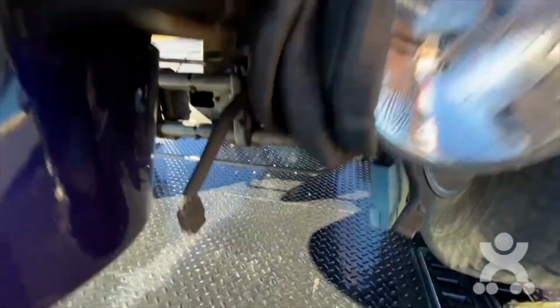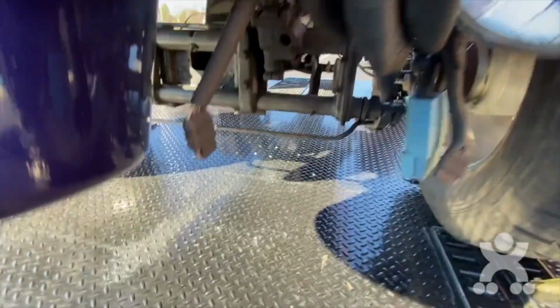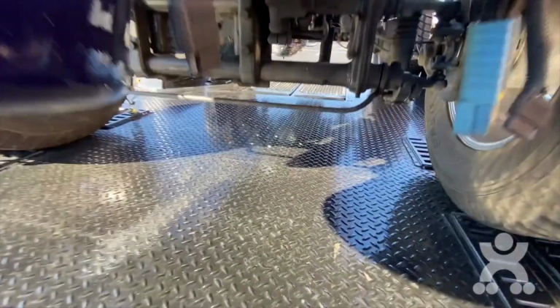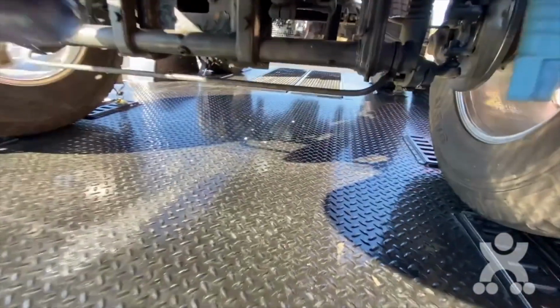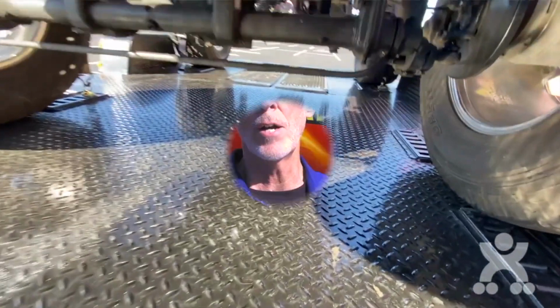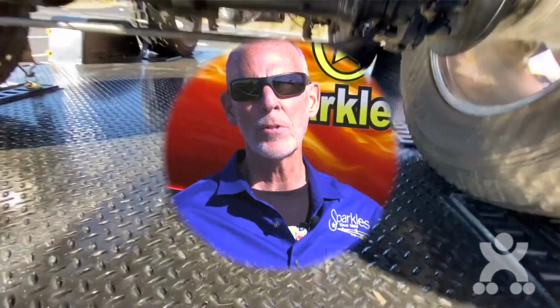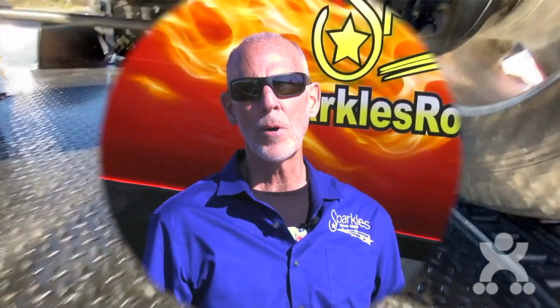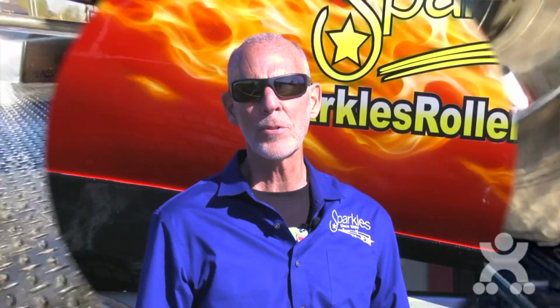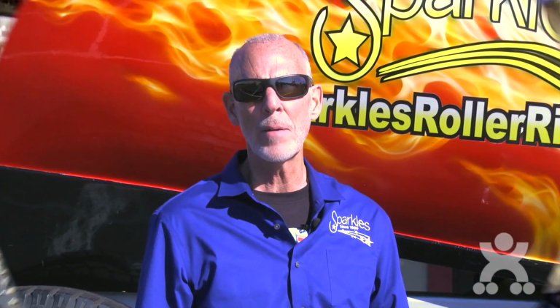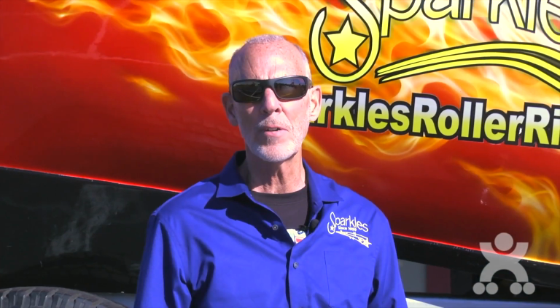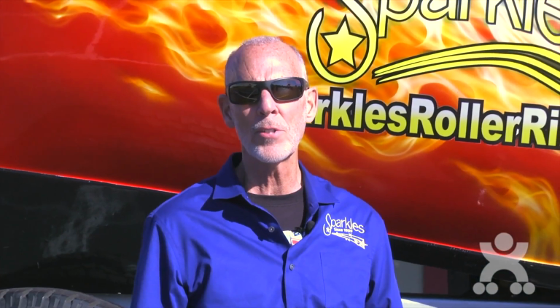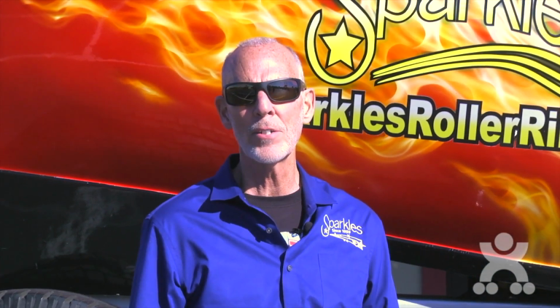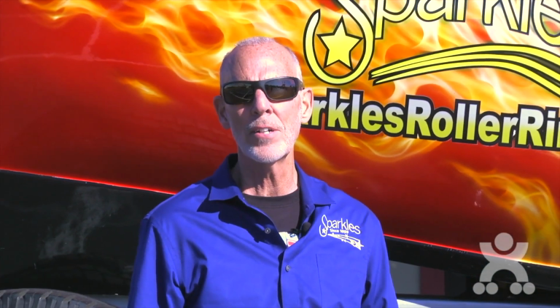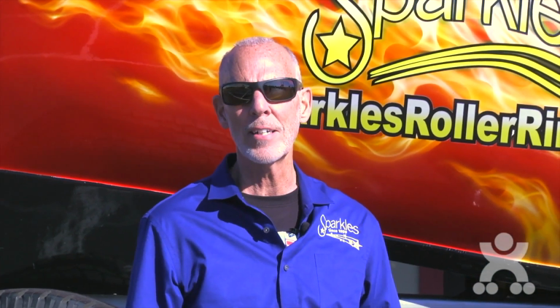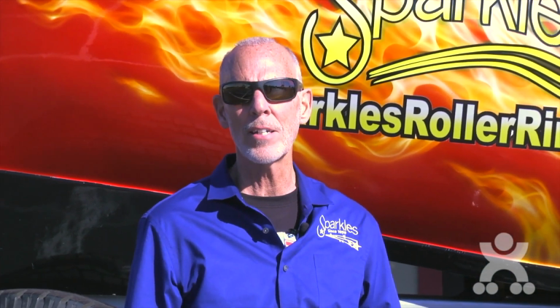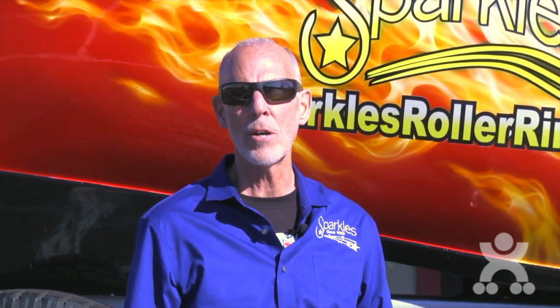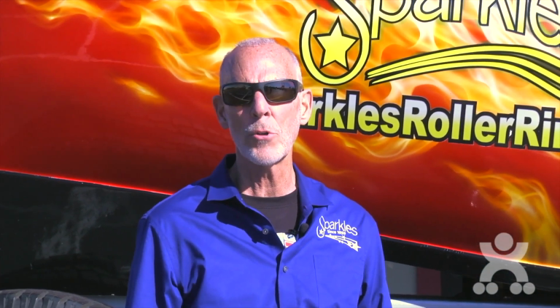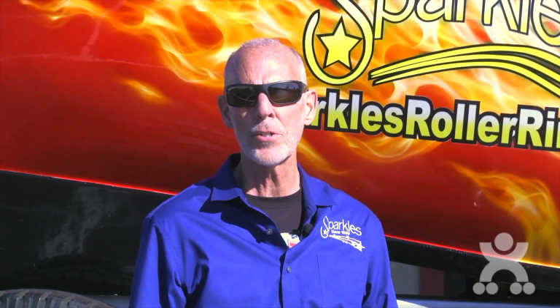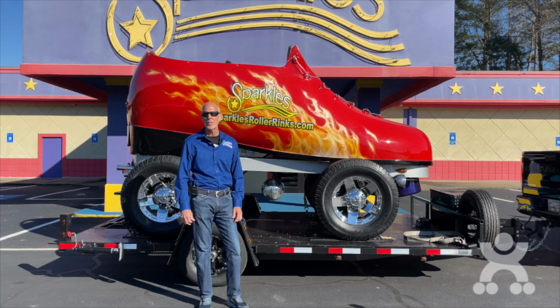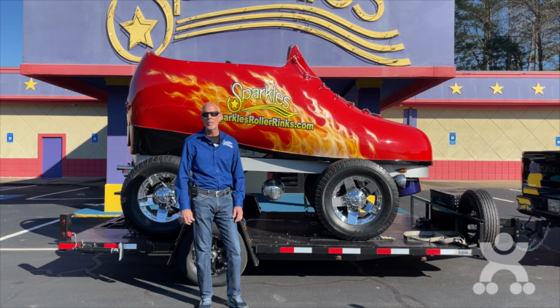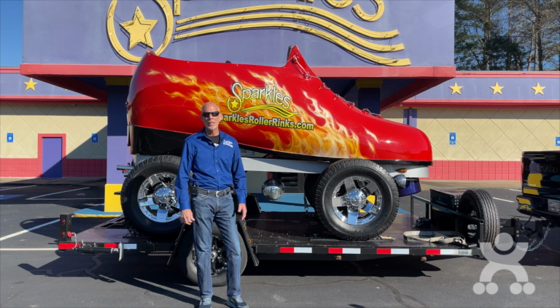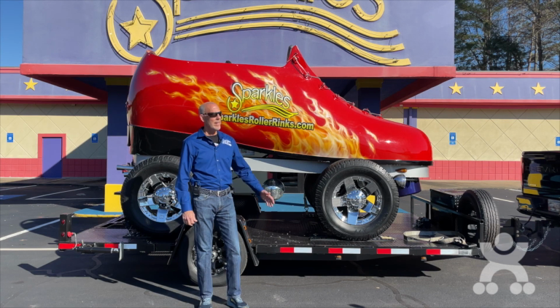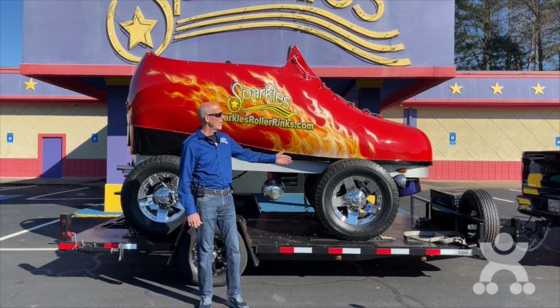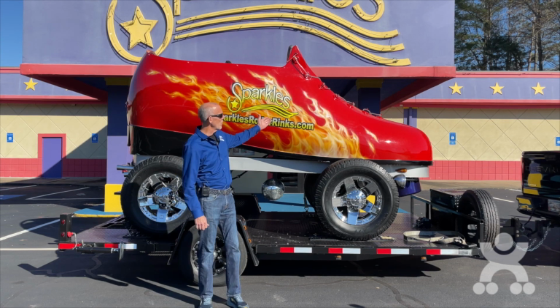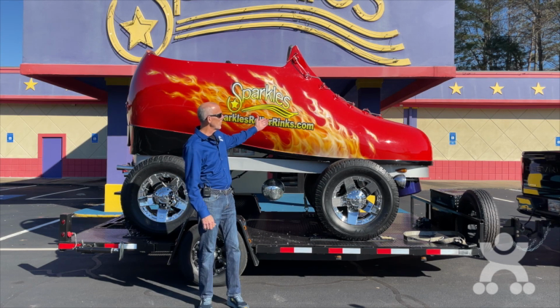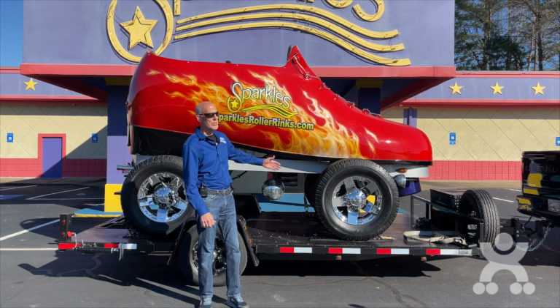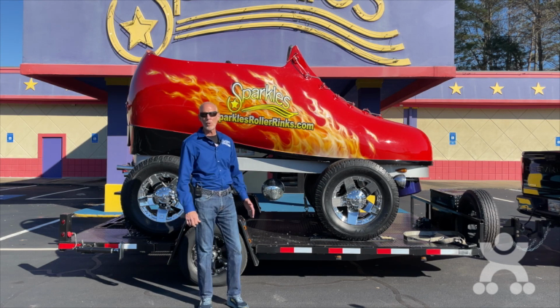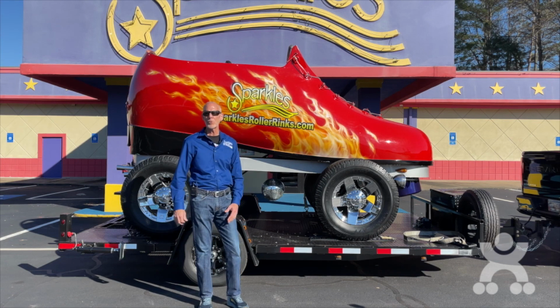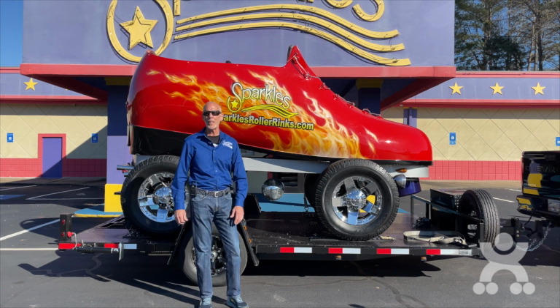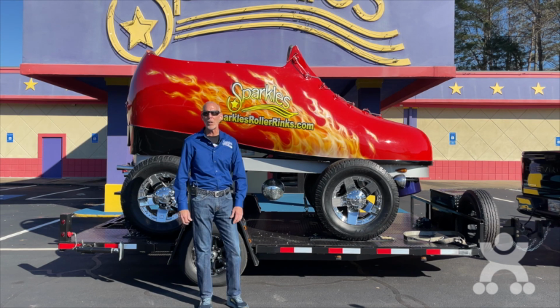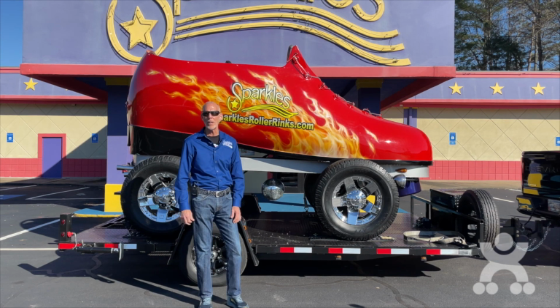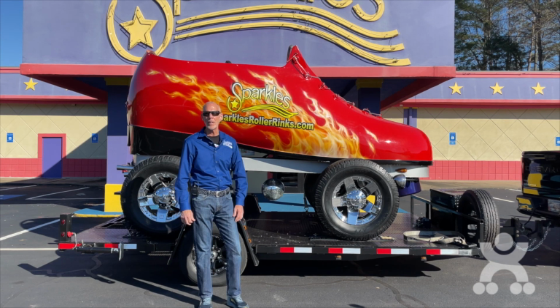I'm Jeff Cooey, owner of Sparkles Family Fun Centers here in Kennesaw, Georgia, and you're with the Sparkle Skate Car right now.